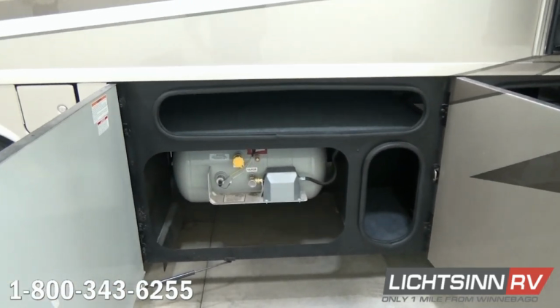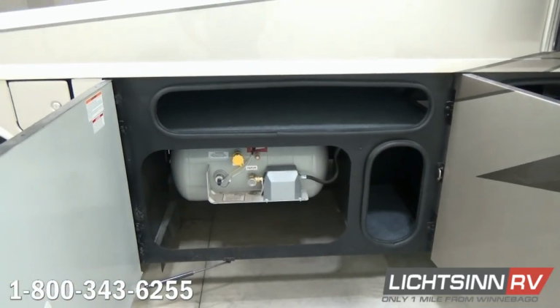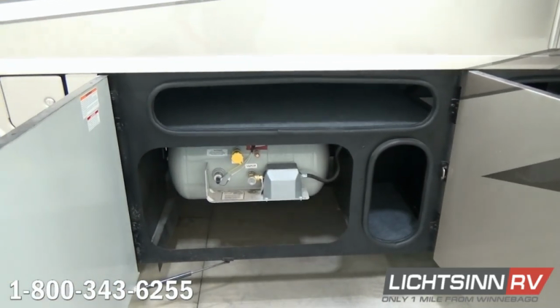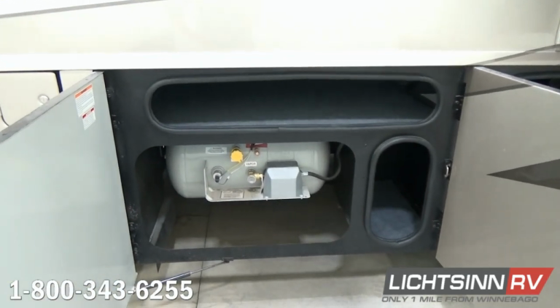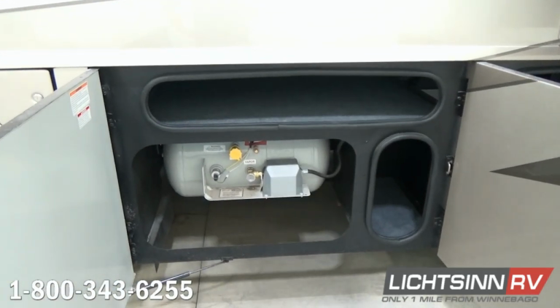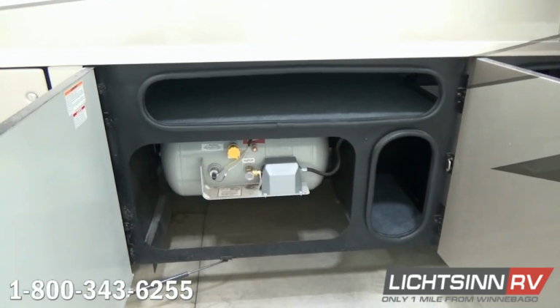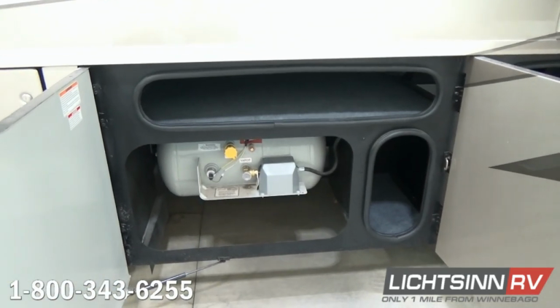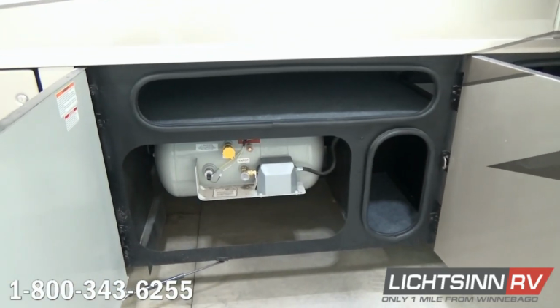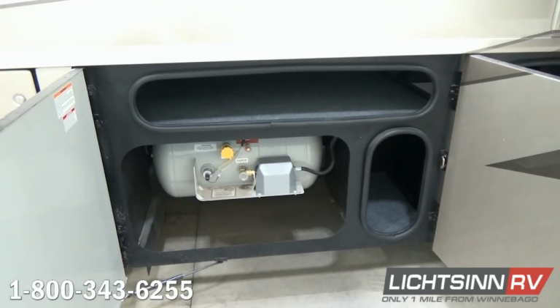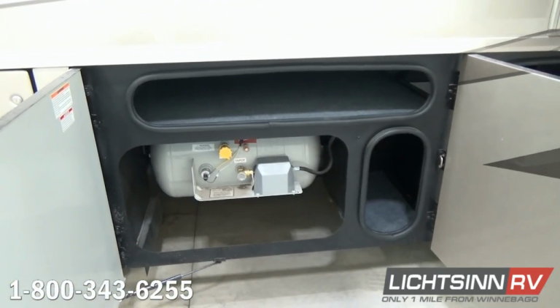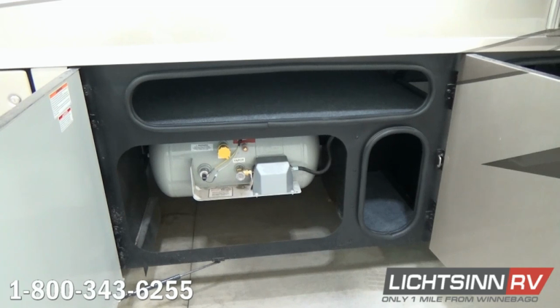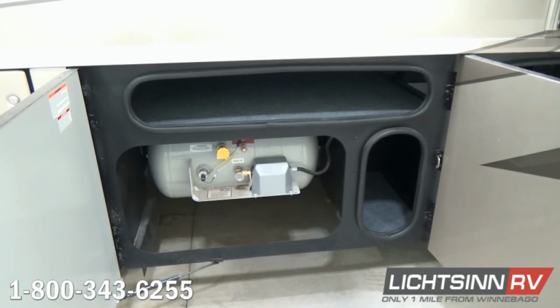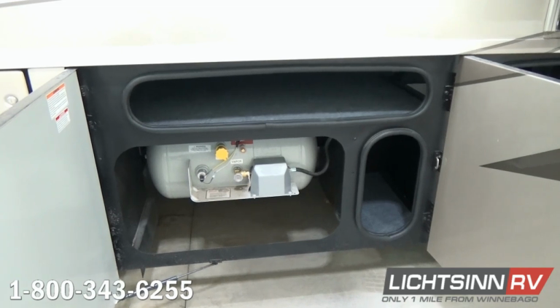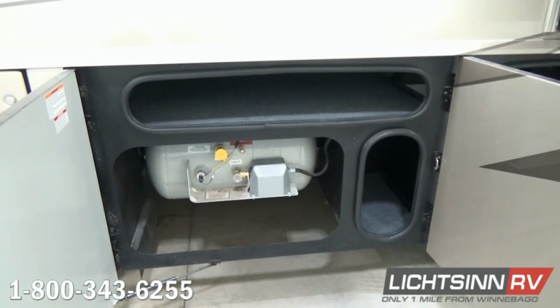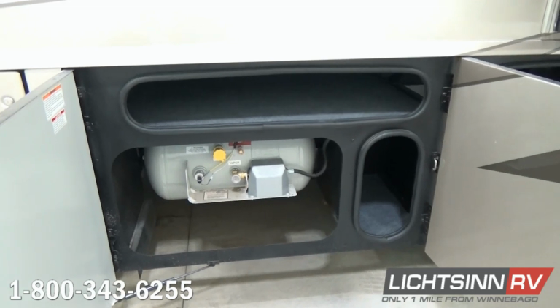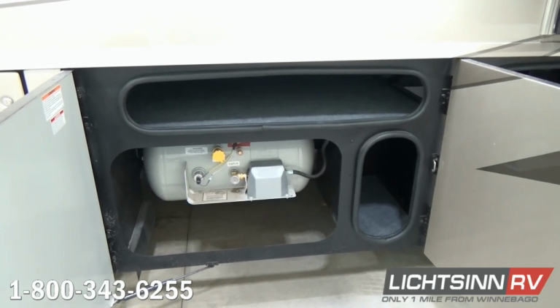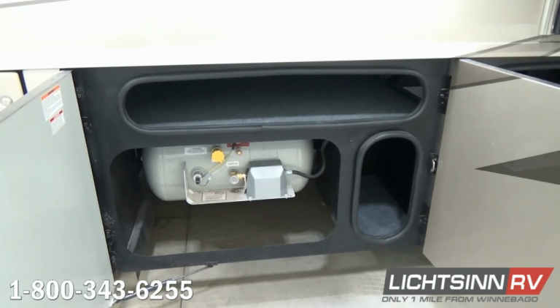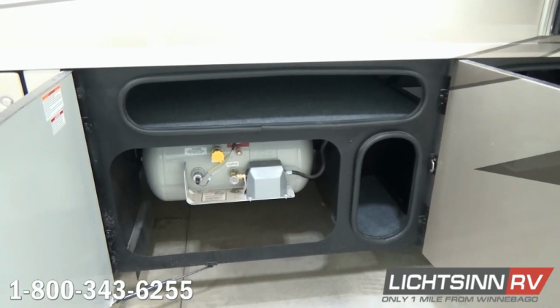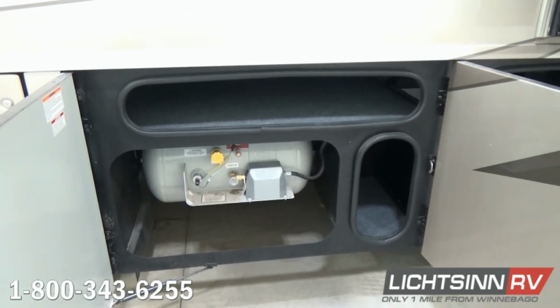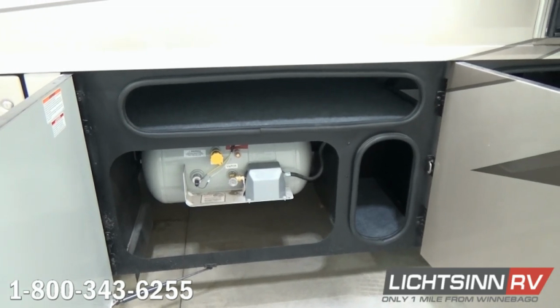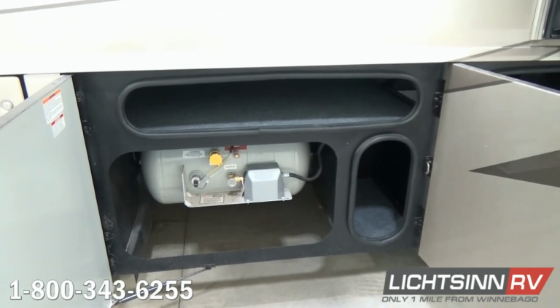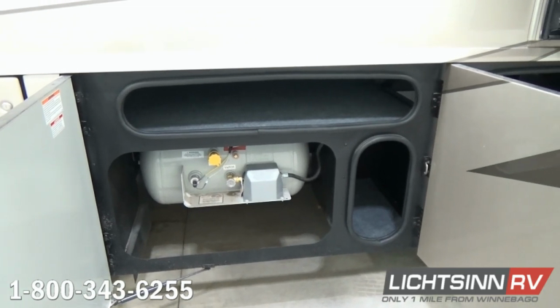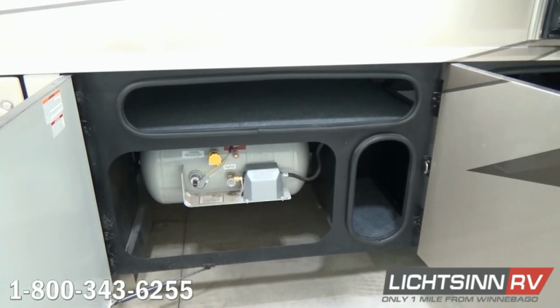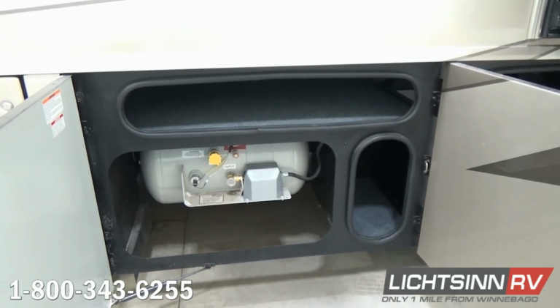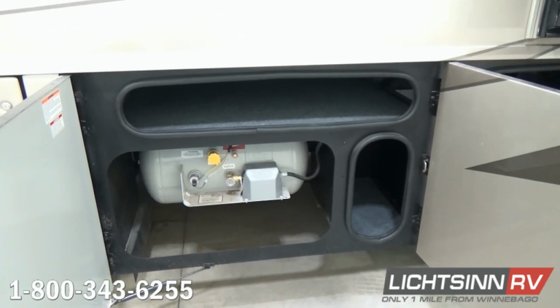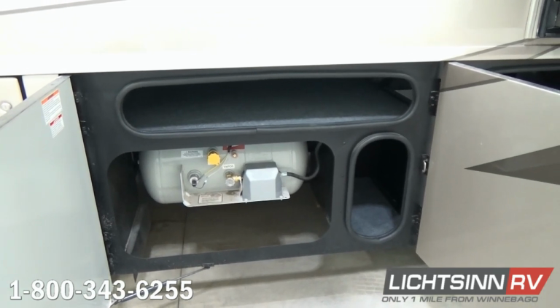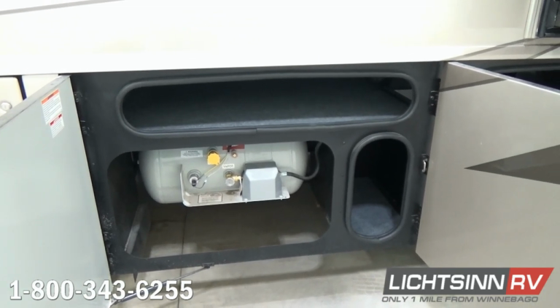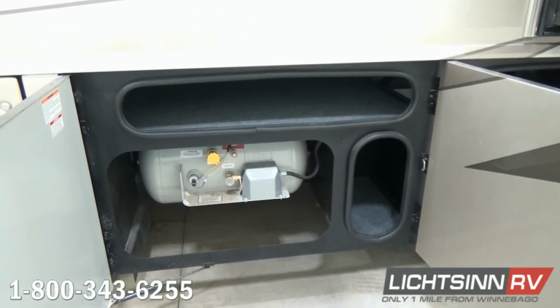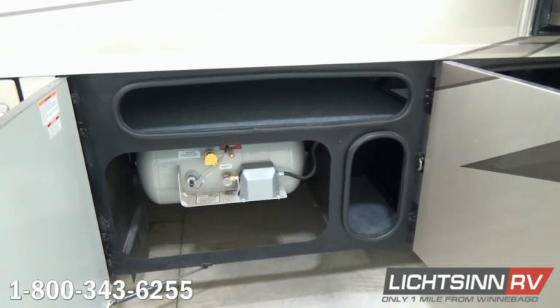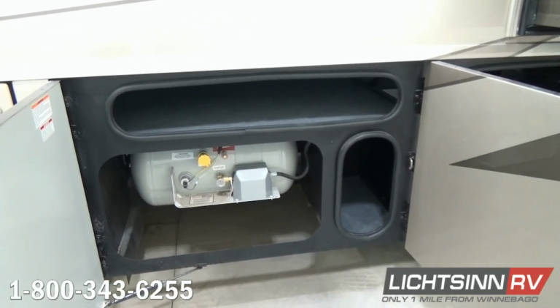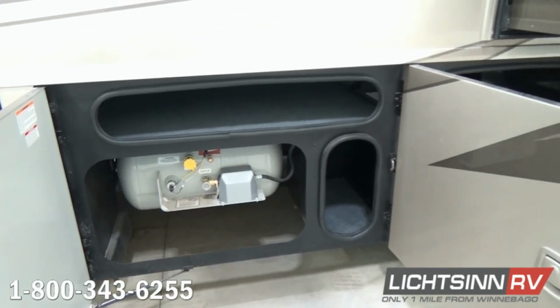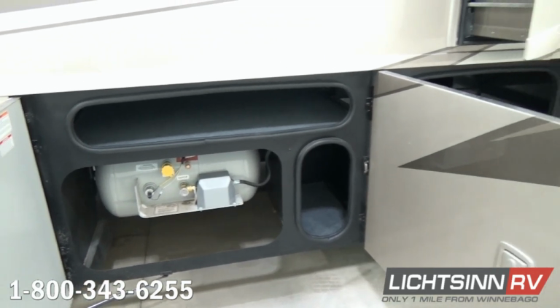The foundation for this coach is the Freightliner XCS chassis, paired up with a Cummins 340-horse ISB 6.7-liter engine and an Allison 6-speed automatic transmission. Down below in the basement we have a 23-gallon propane tank and a tremendous amount of basement storage with this 36G.